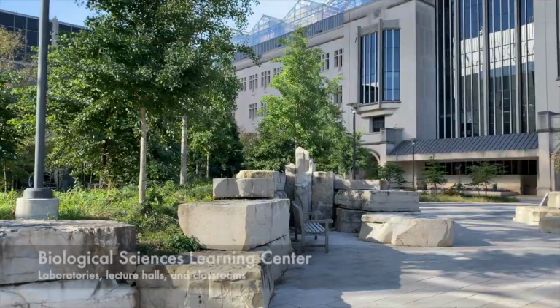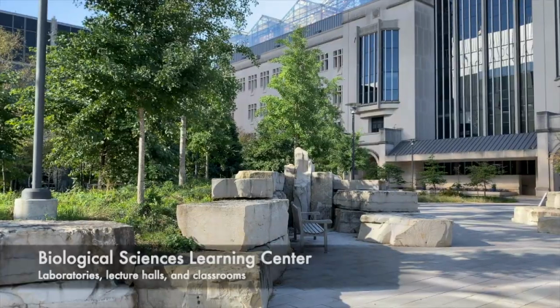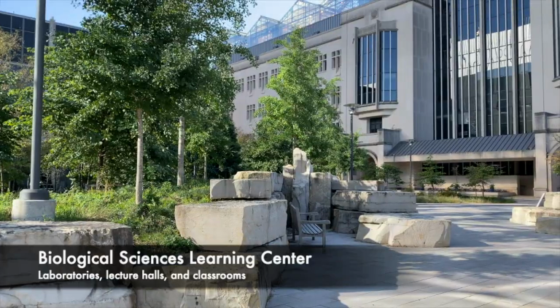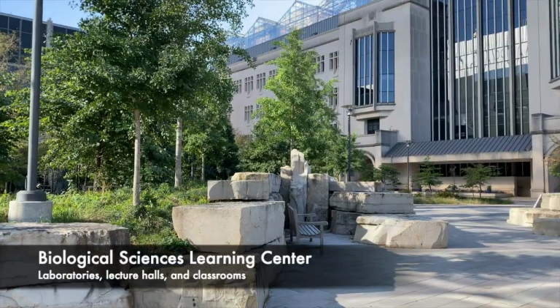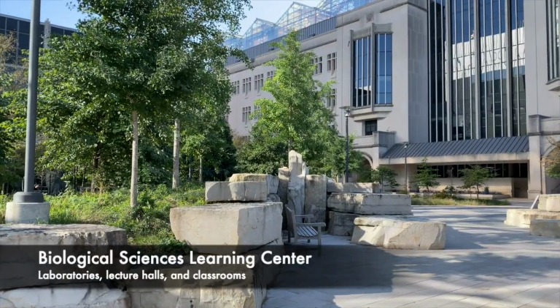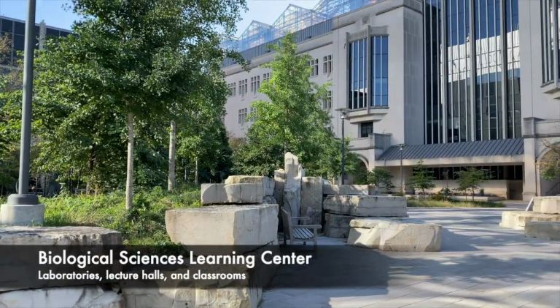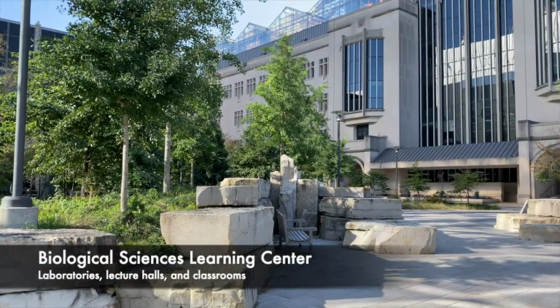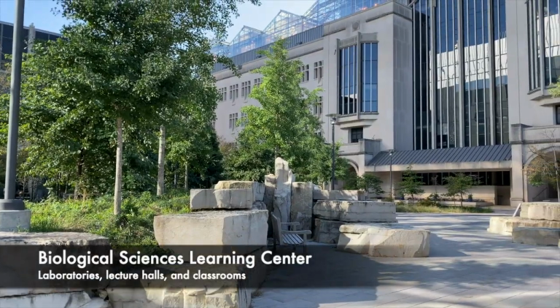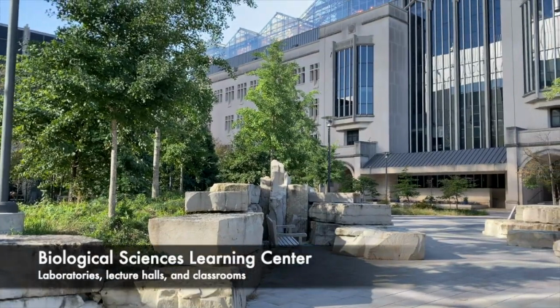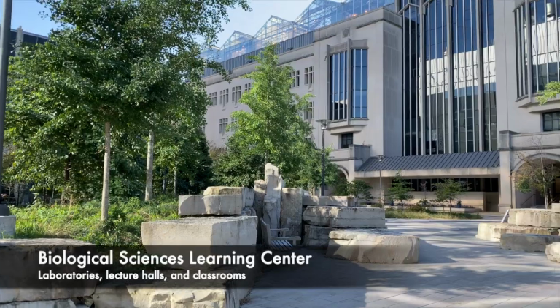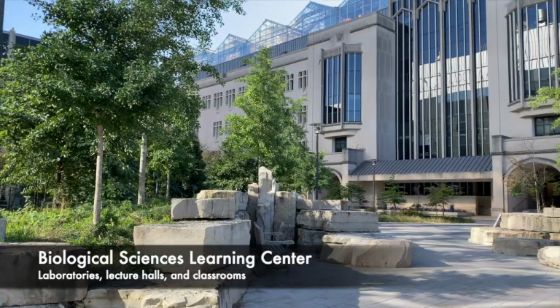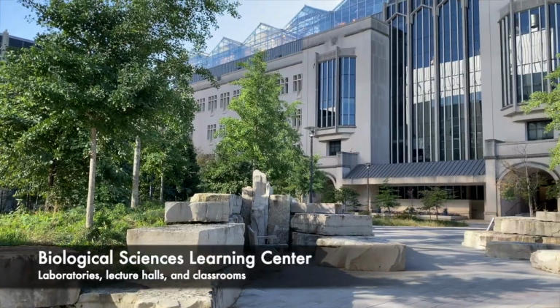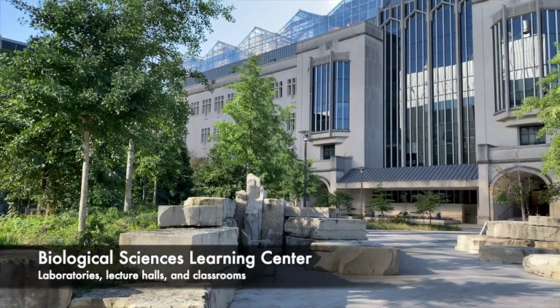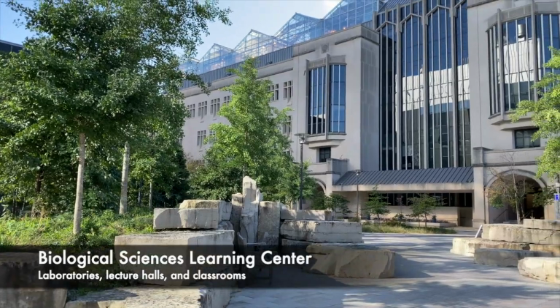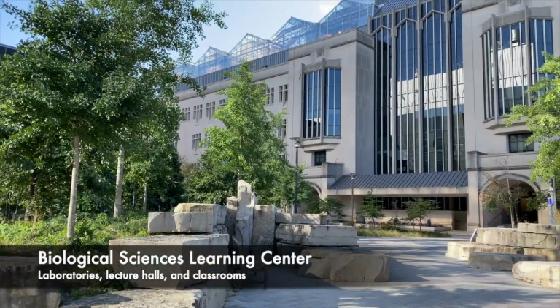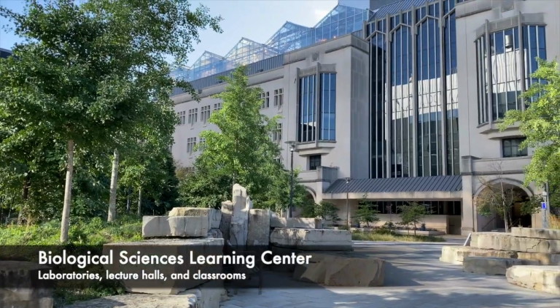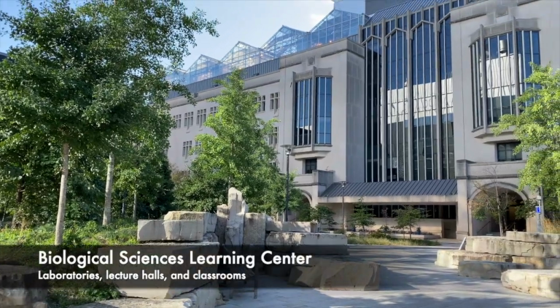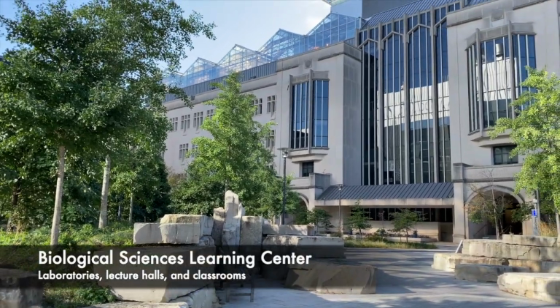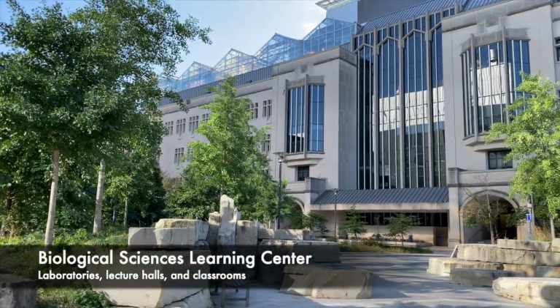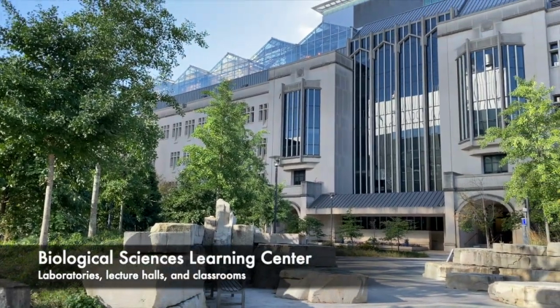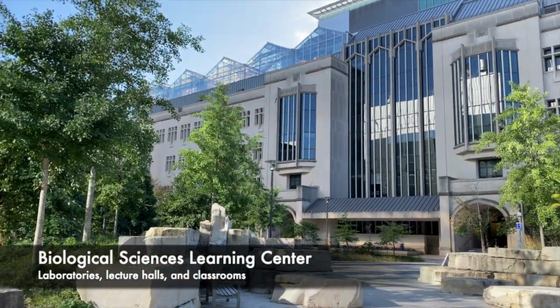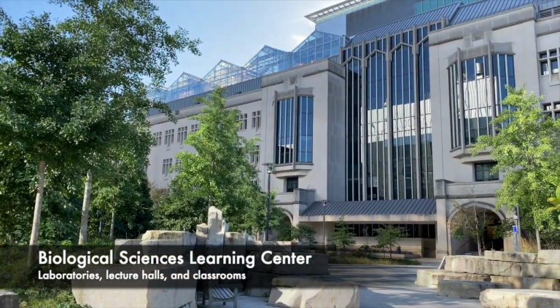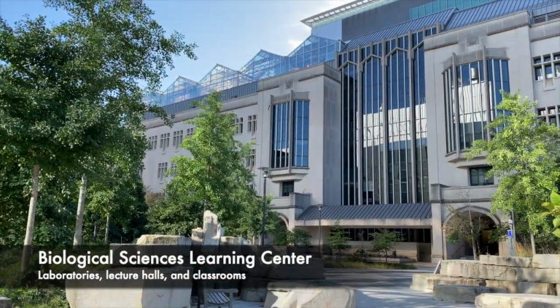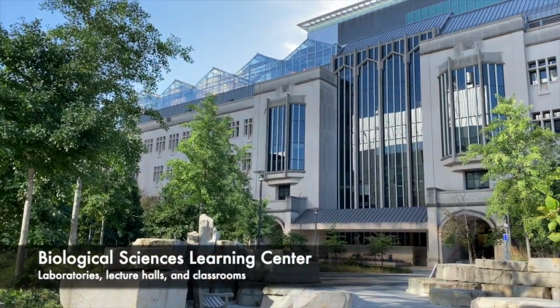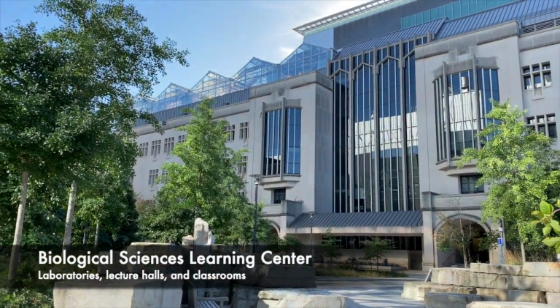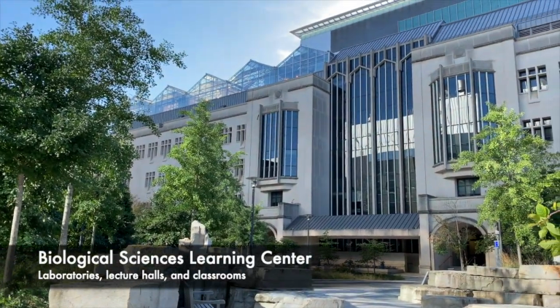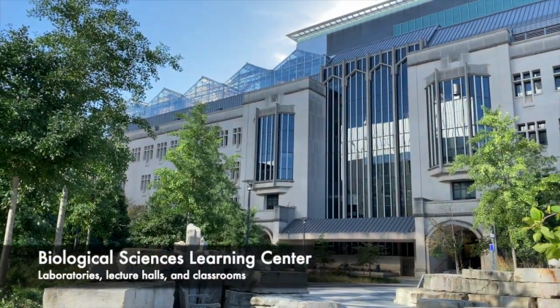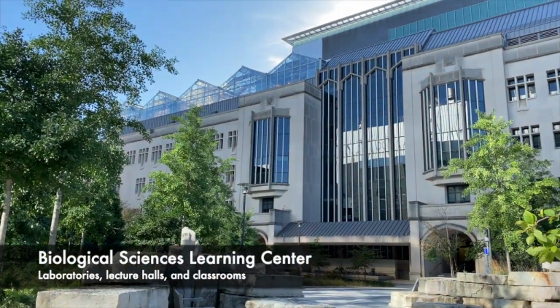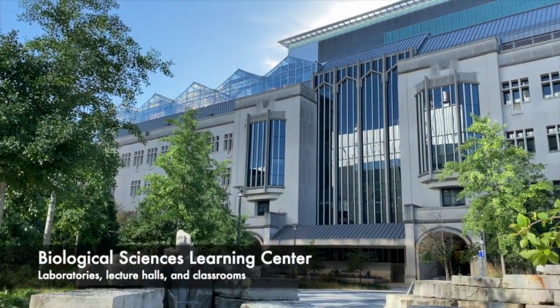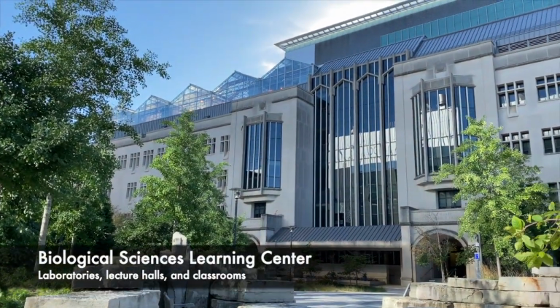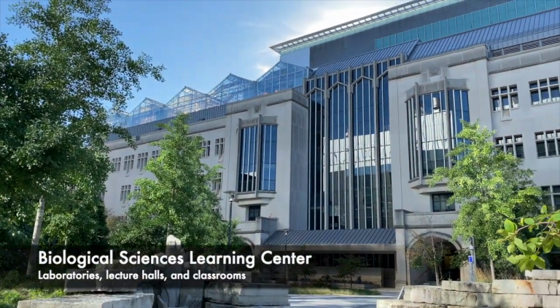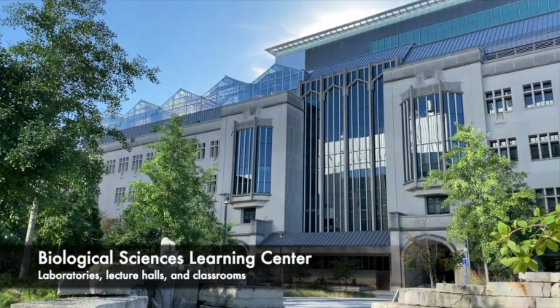First on the list is BSLC, housing a medical school, classrooms, and auditoriums.